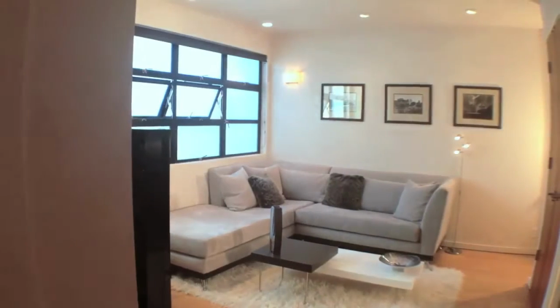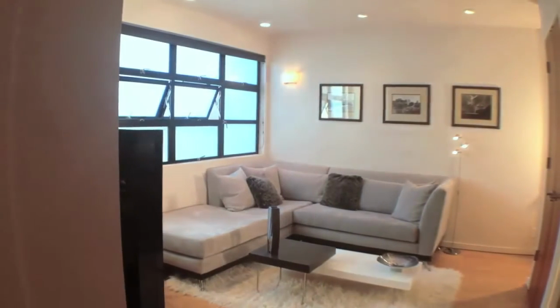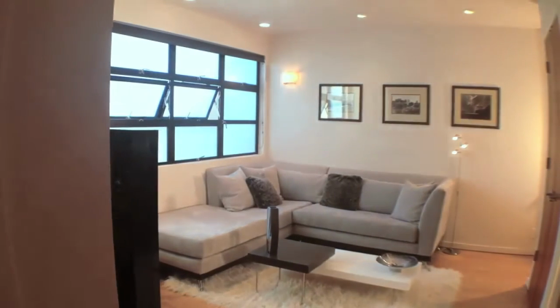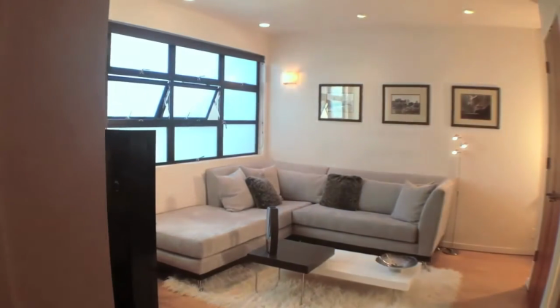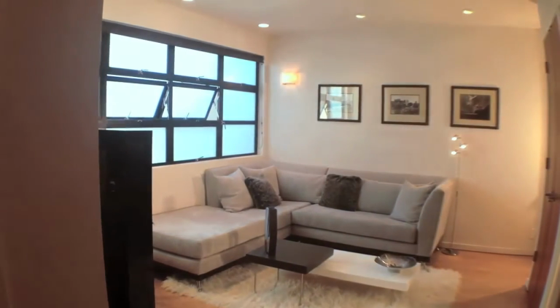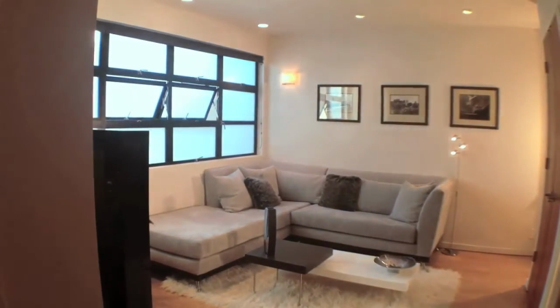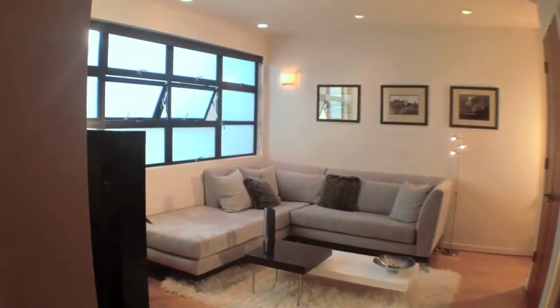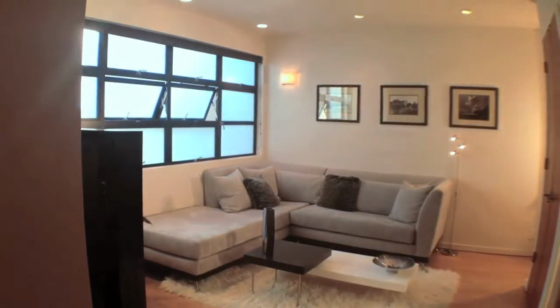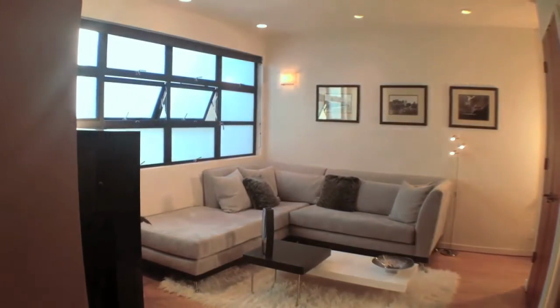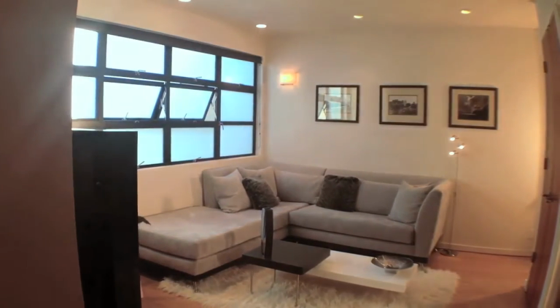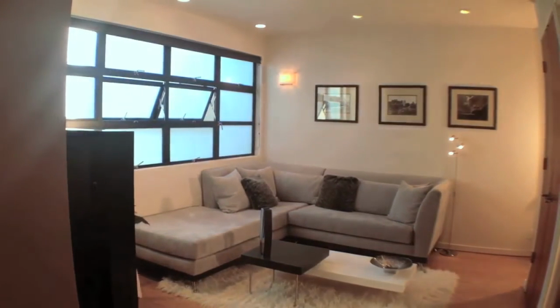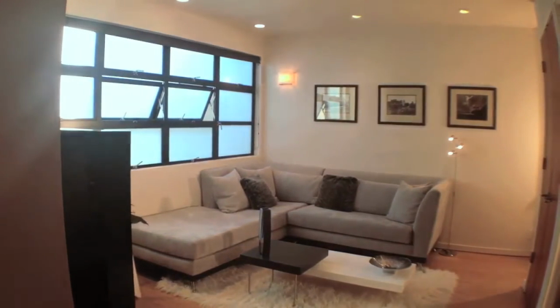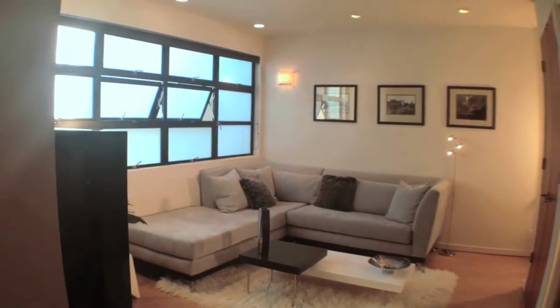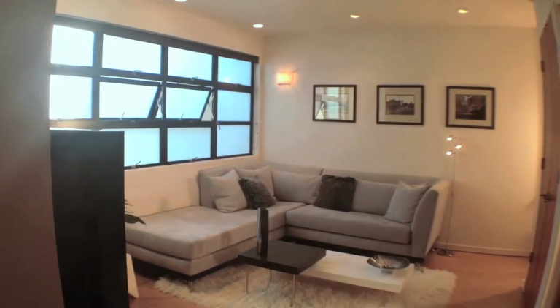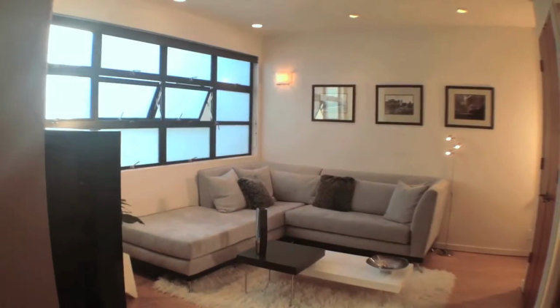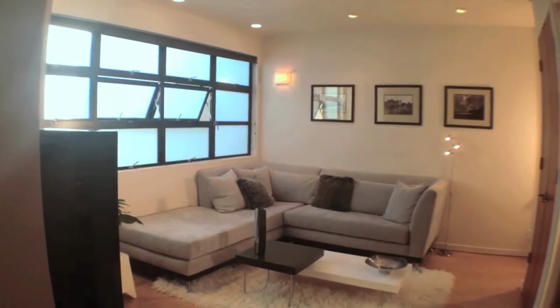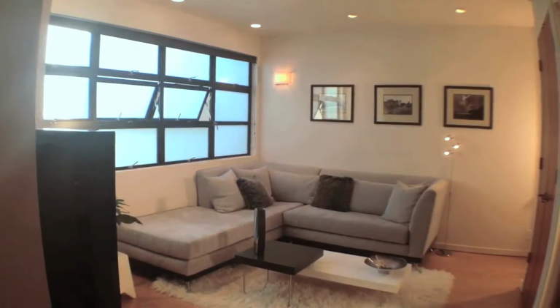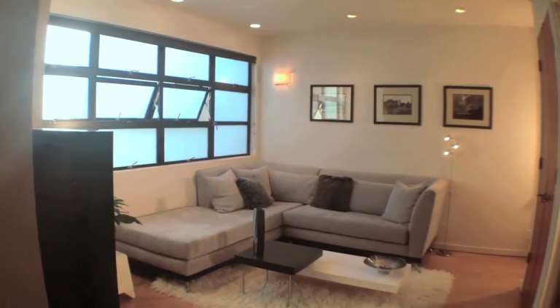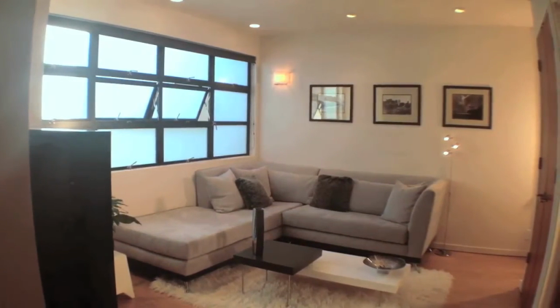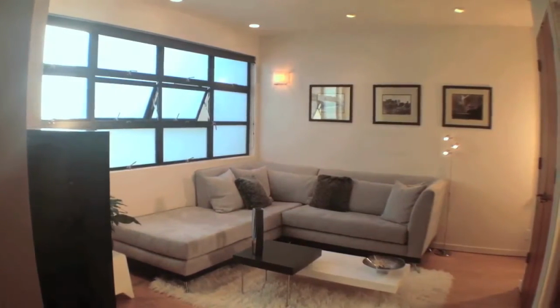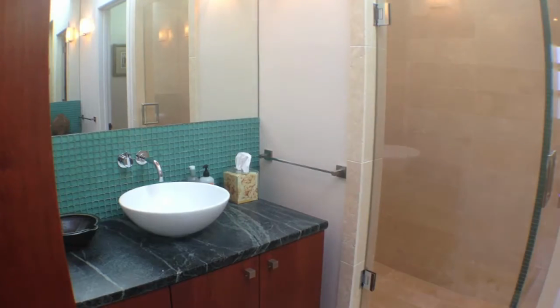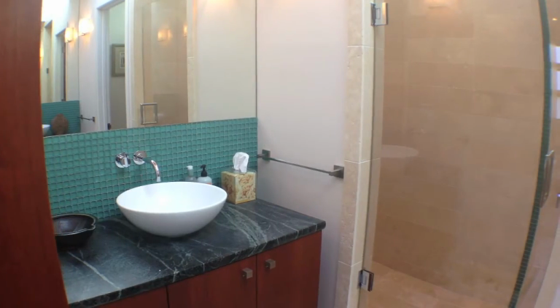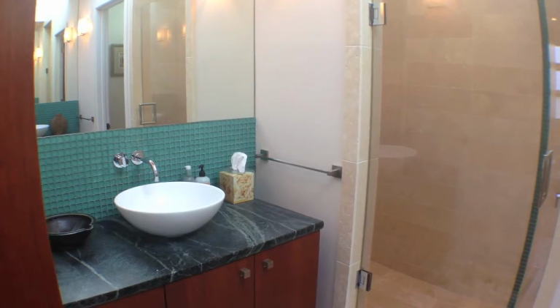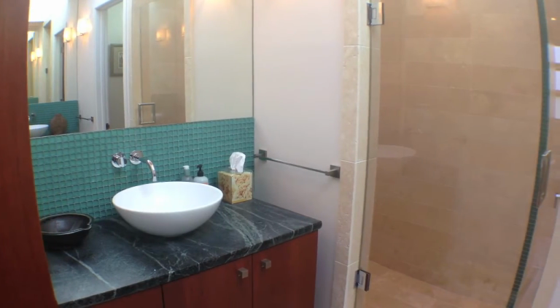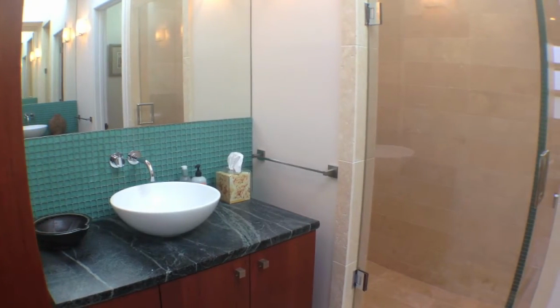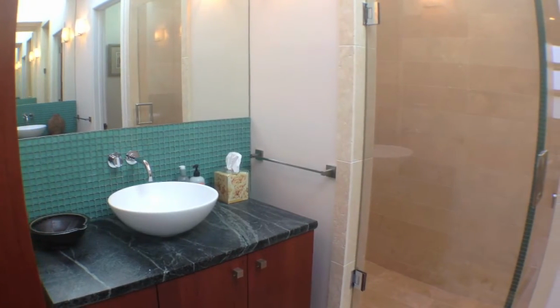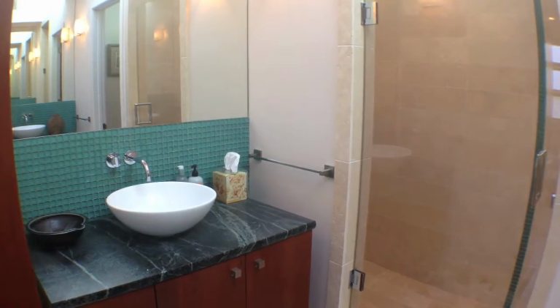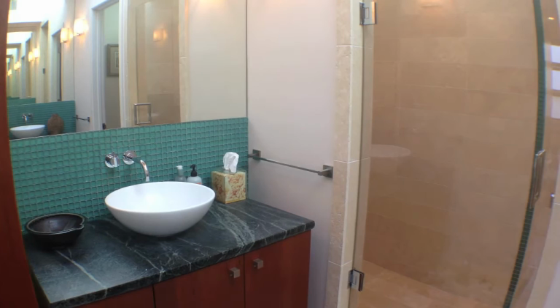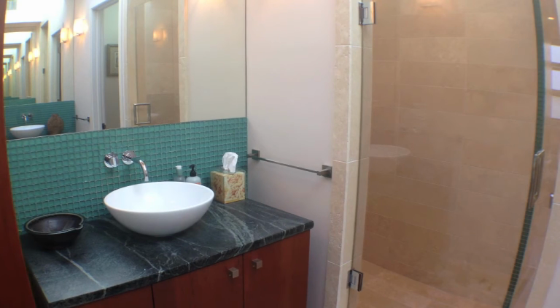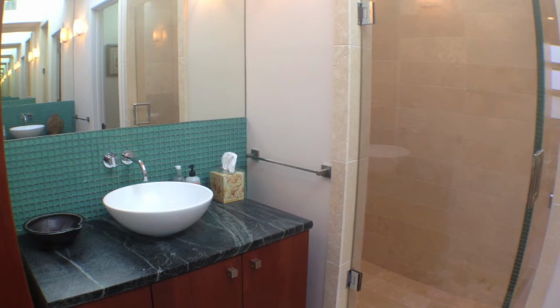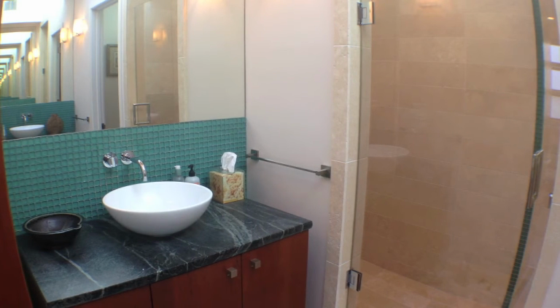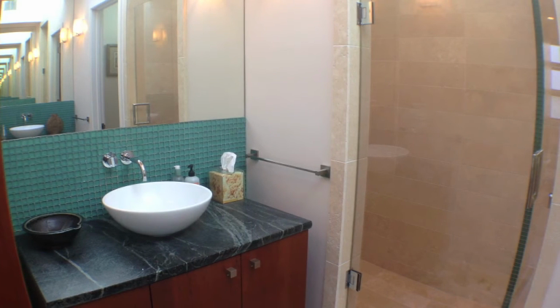Two more bedrooms on this level share a lounge and a bathroom with double-facing sinks.